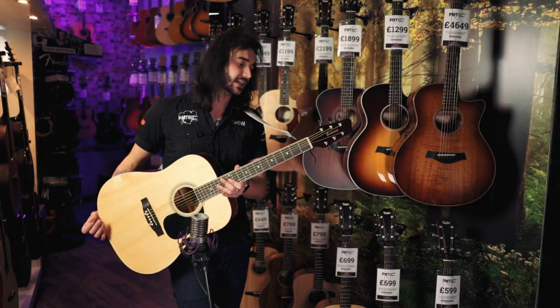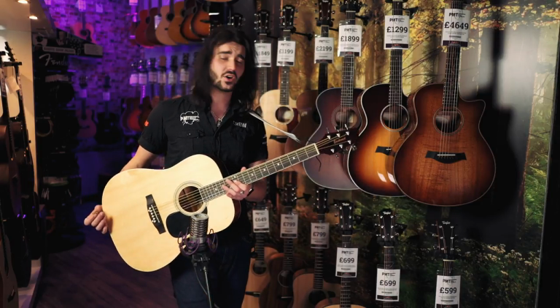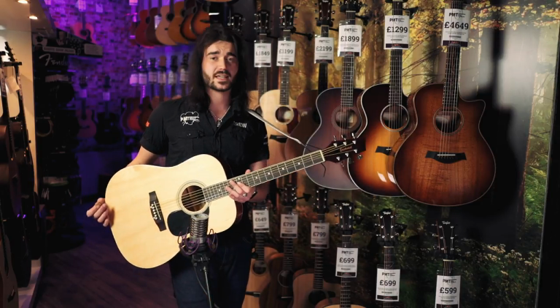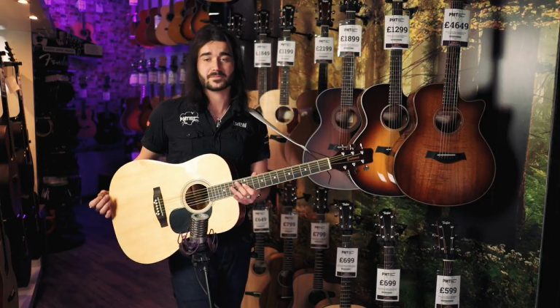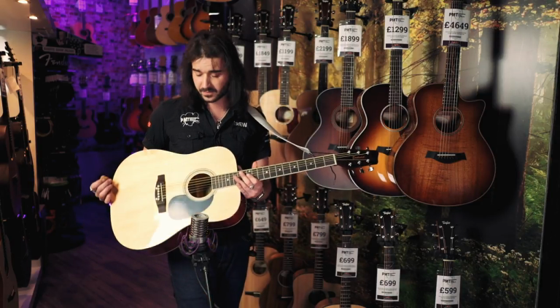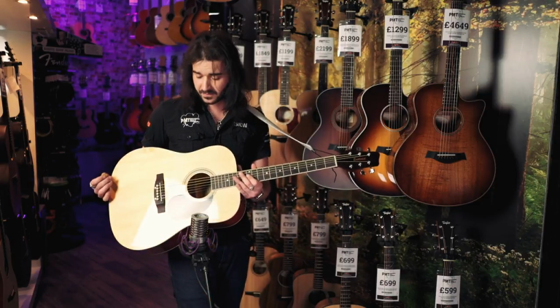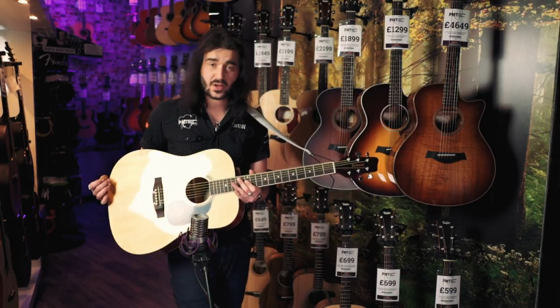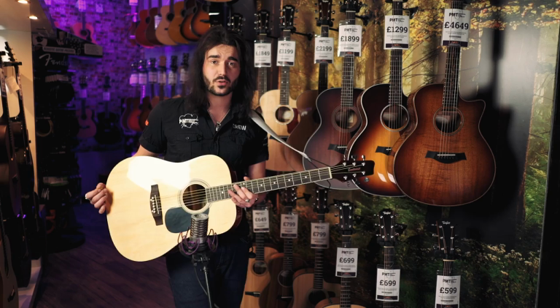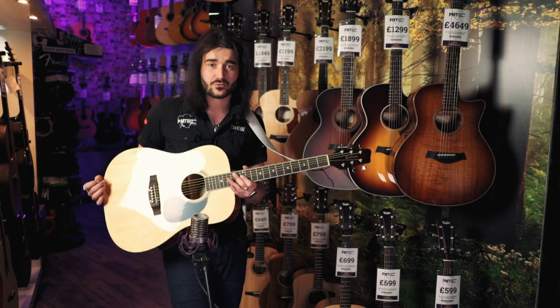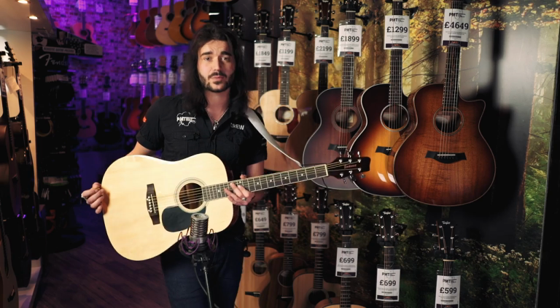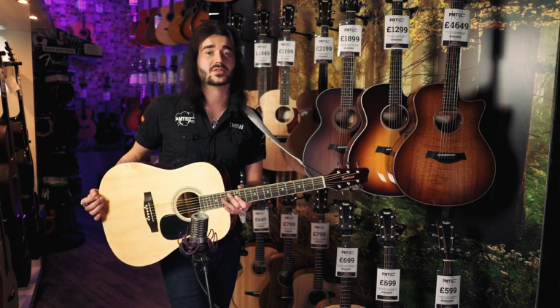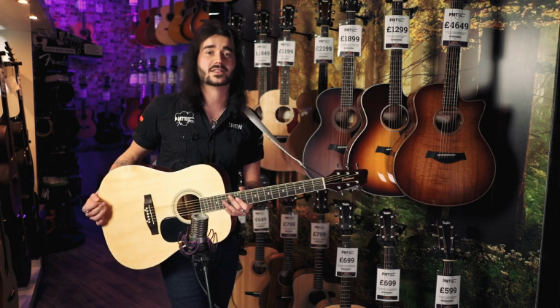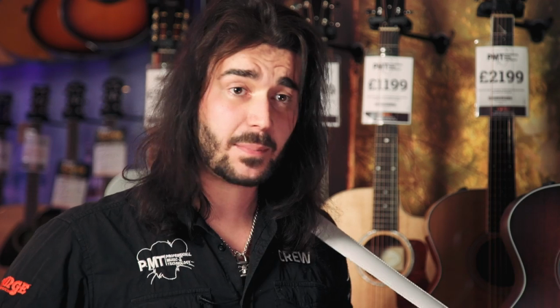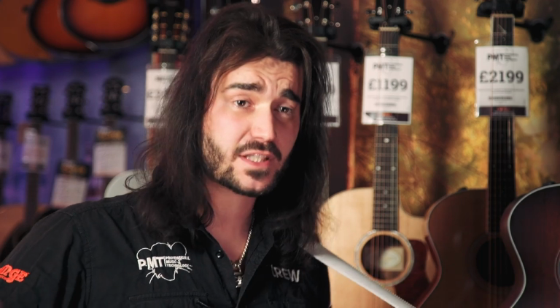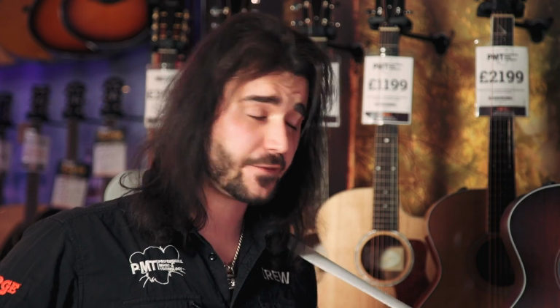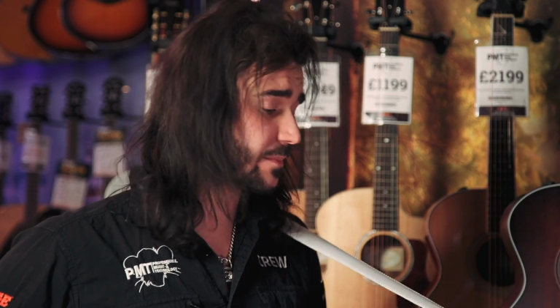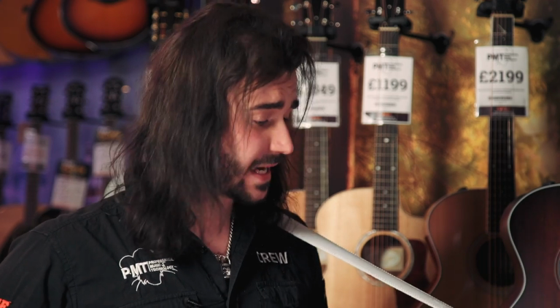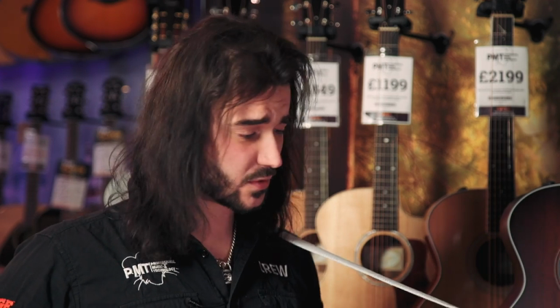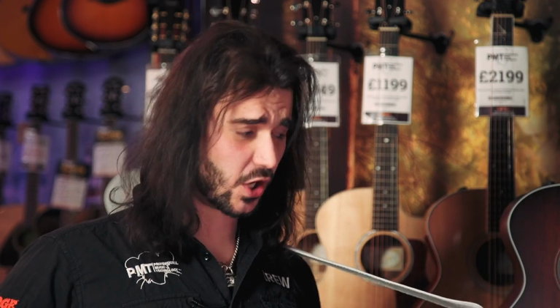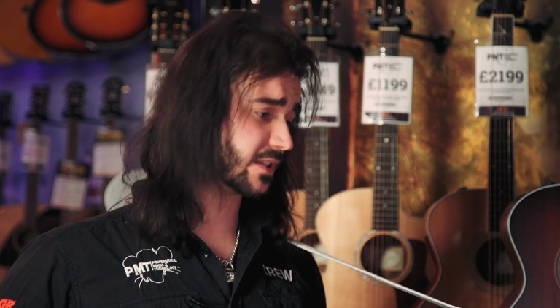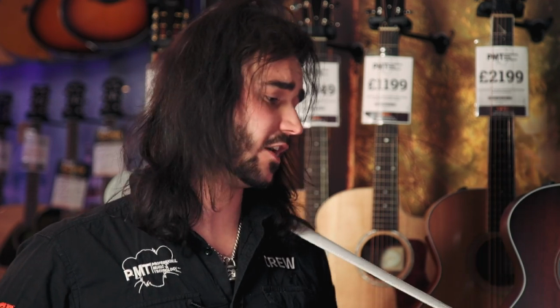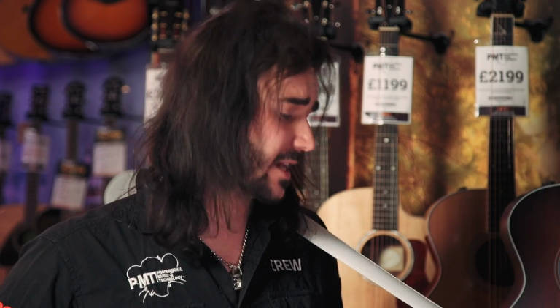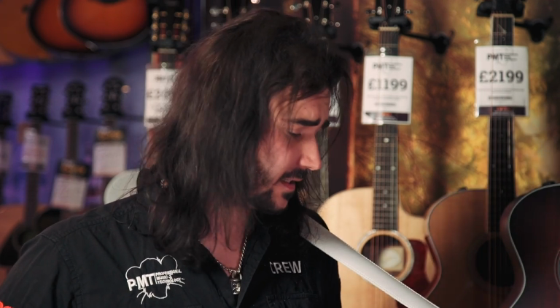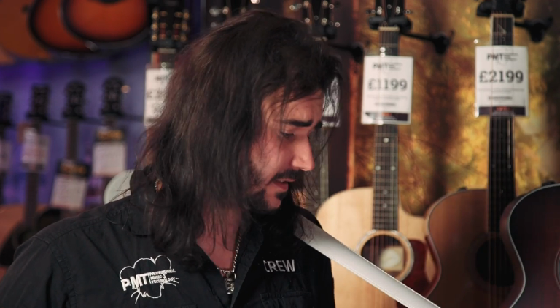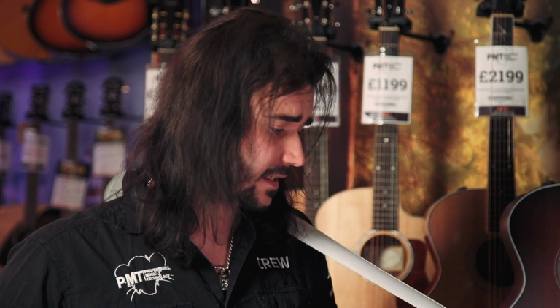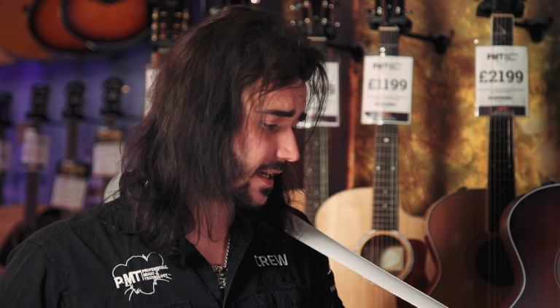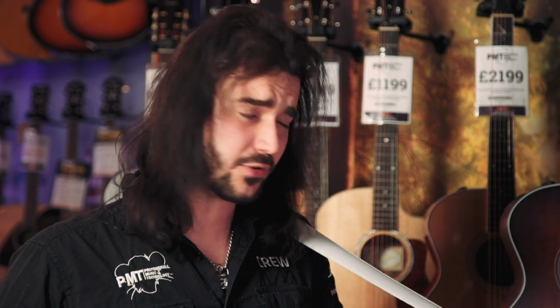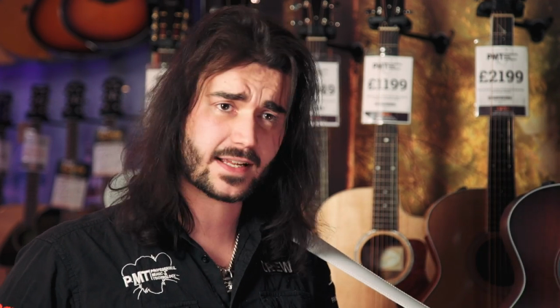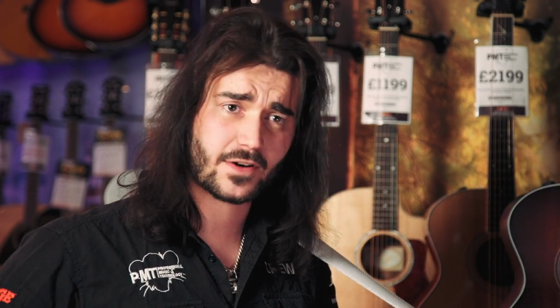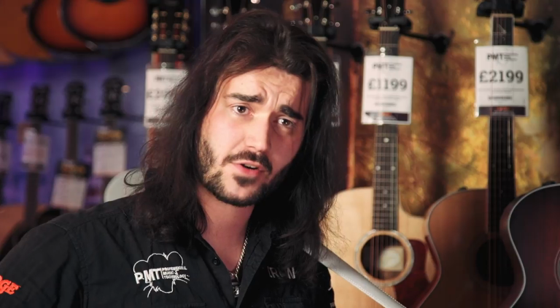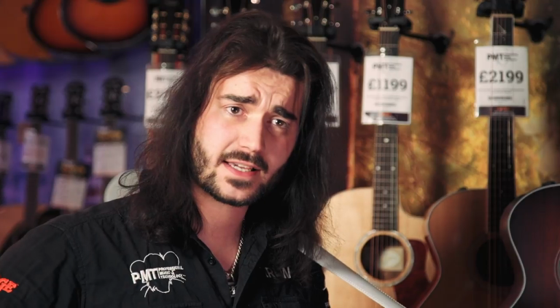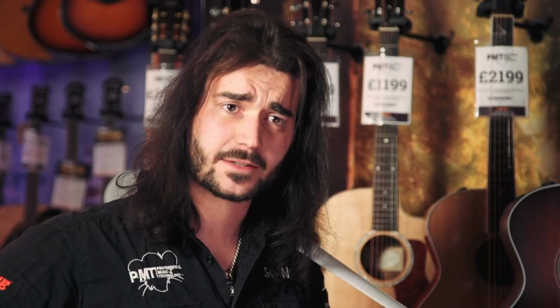I've got to say, the dreadnought thing really works with this guitar. I believe it's the first basswood topped guitar I've played, and it resonates very, very nicely.